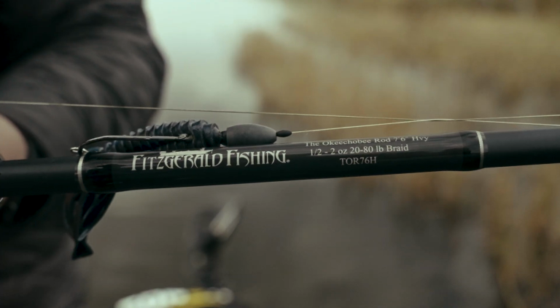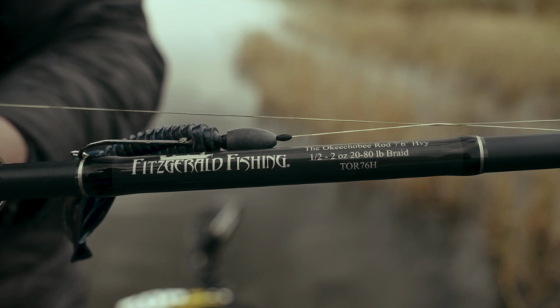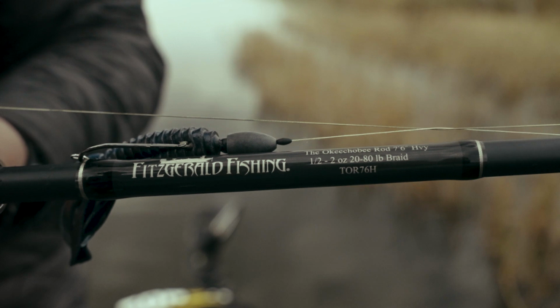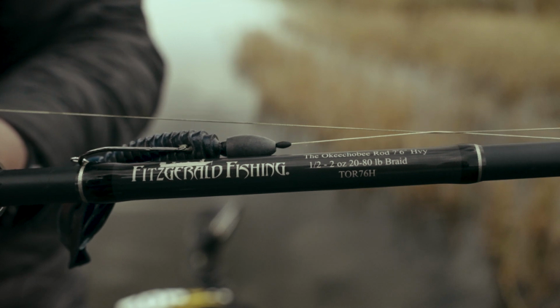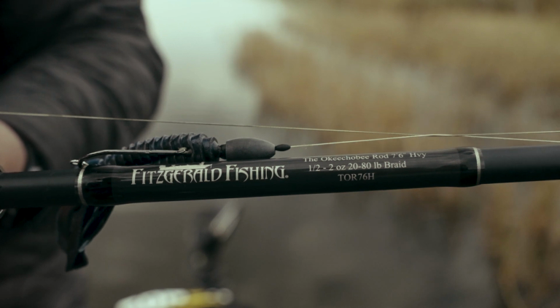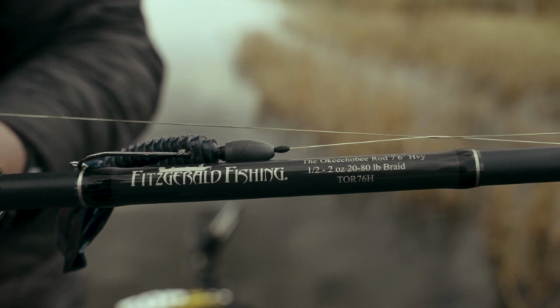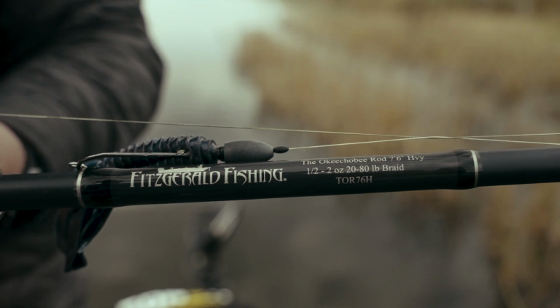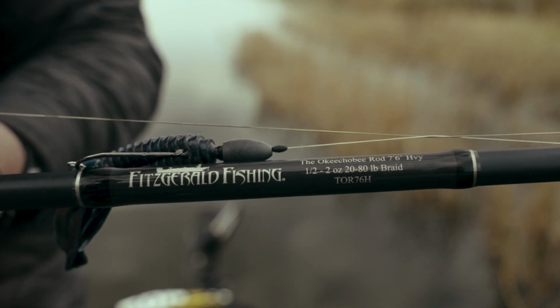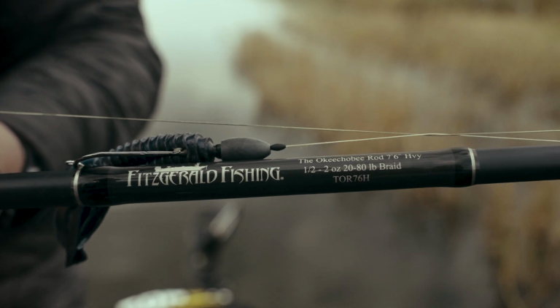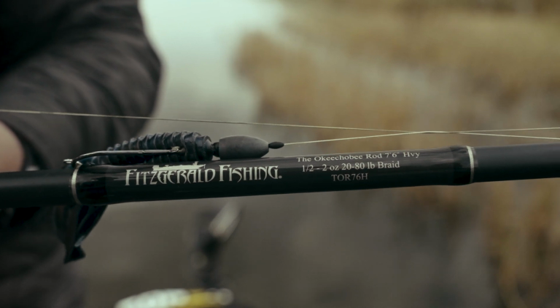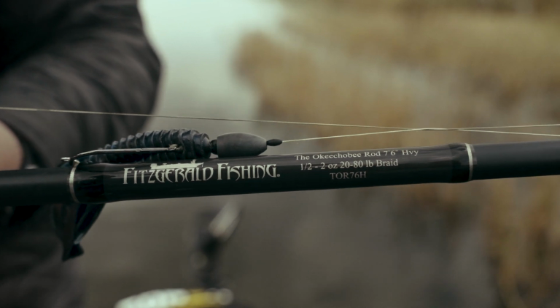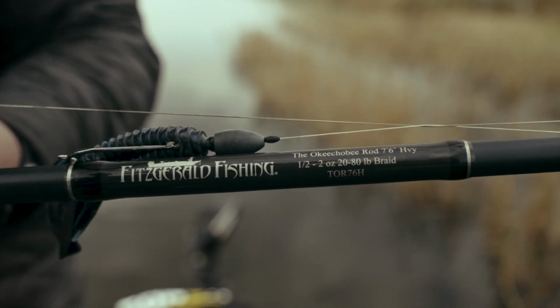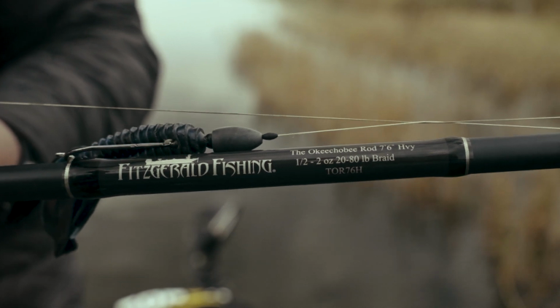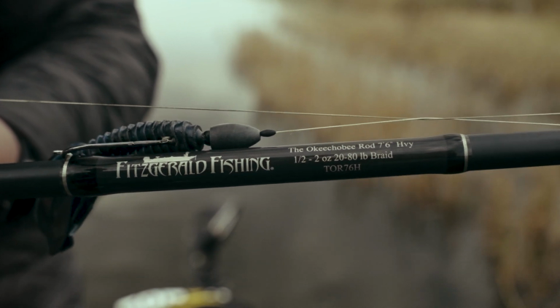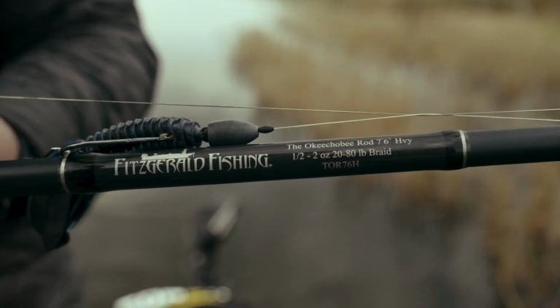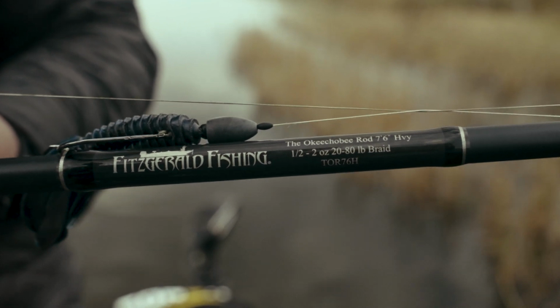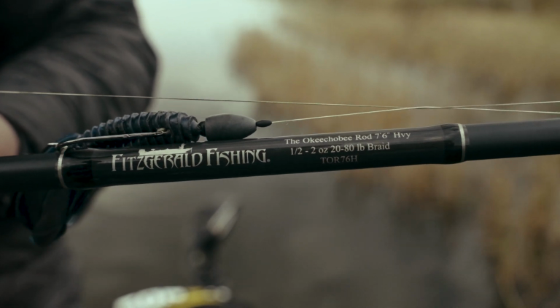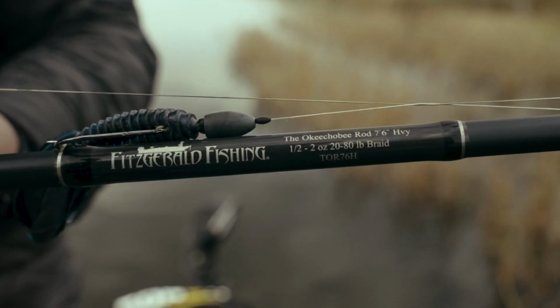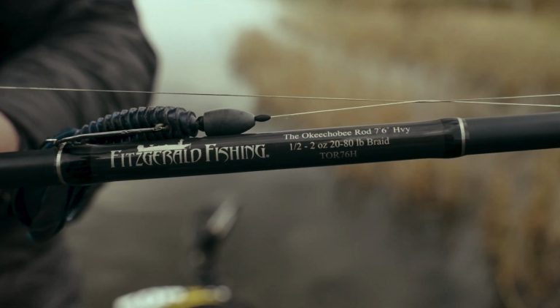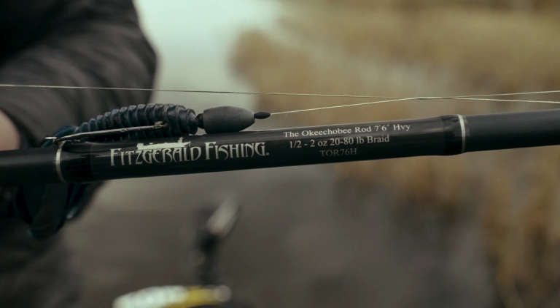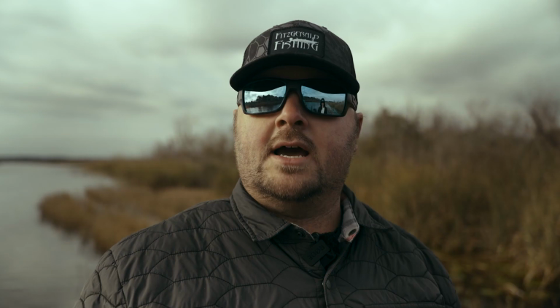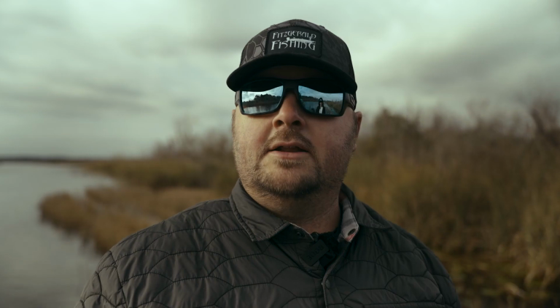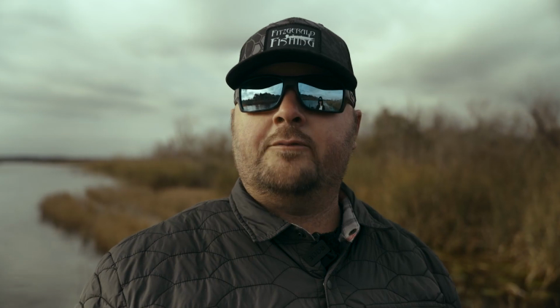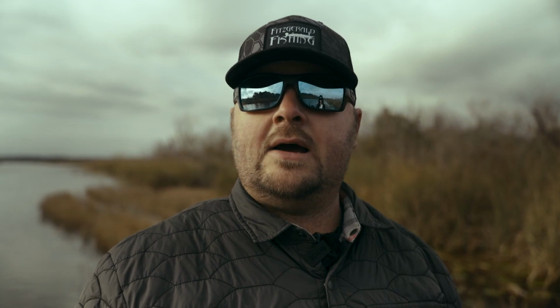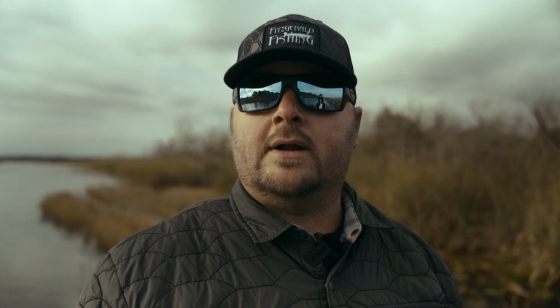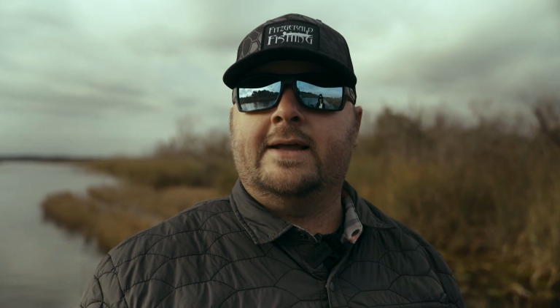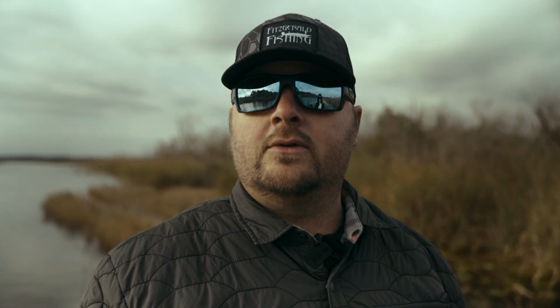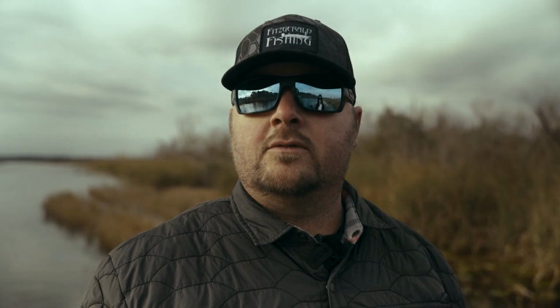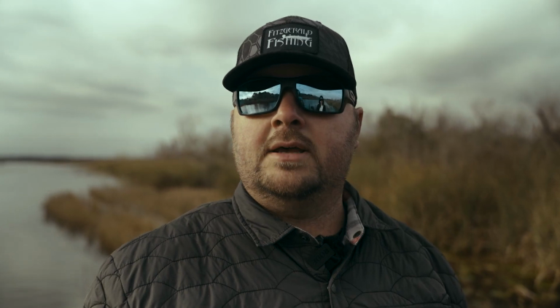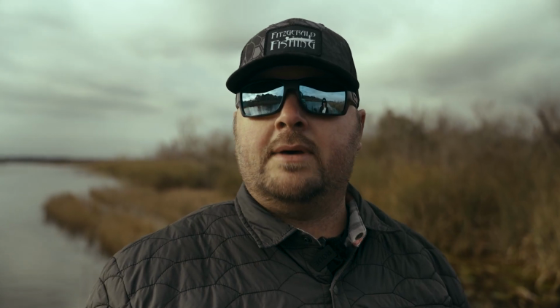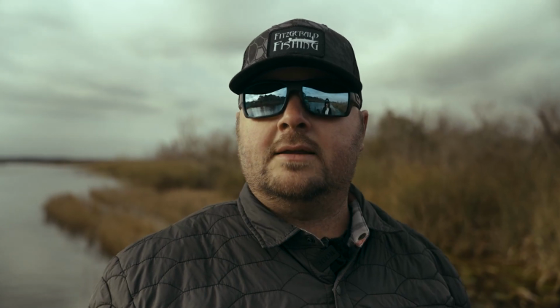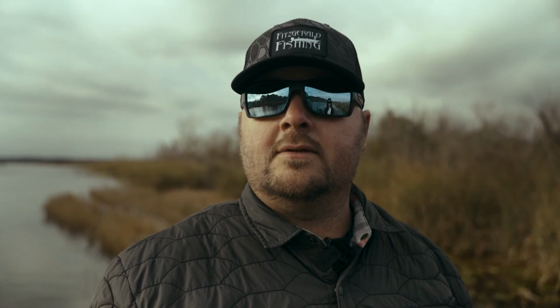I personally like it for big glide baits because it's a 7.6 heavy, so it's got enough power to handle those big baits.